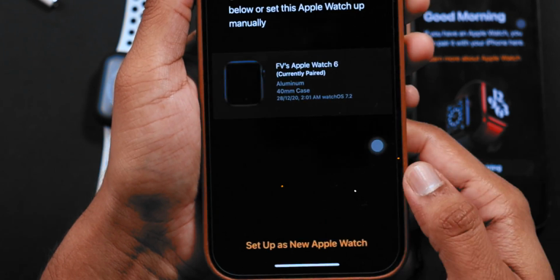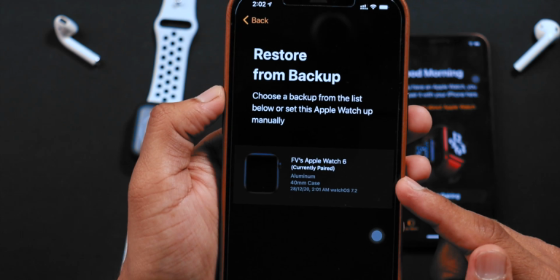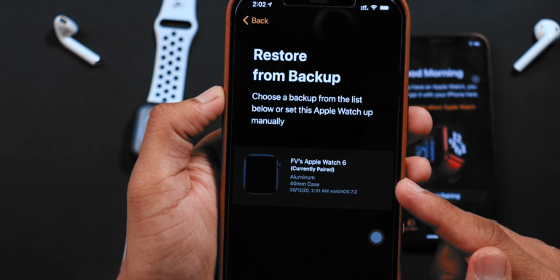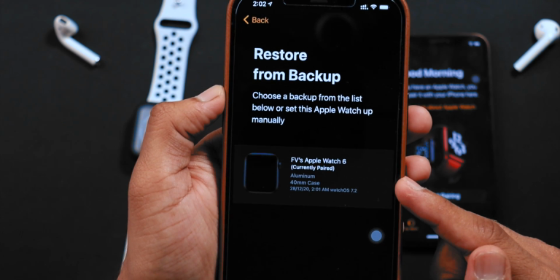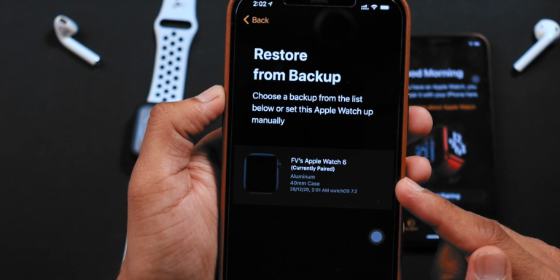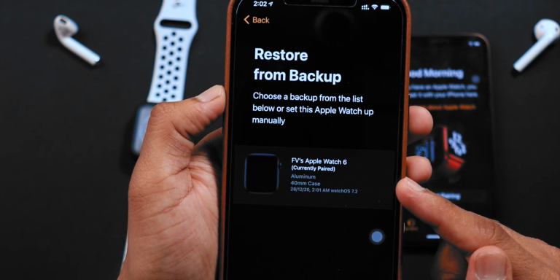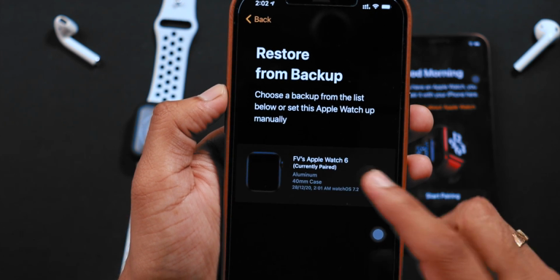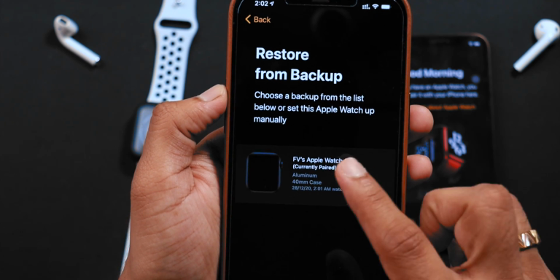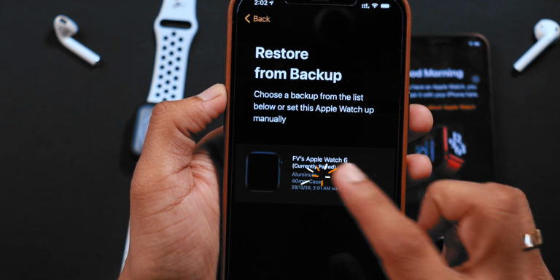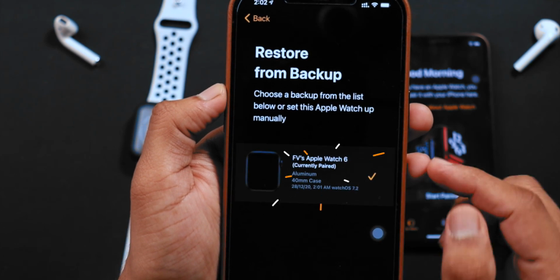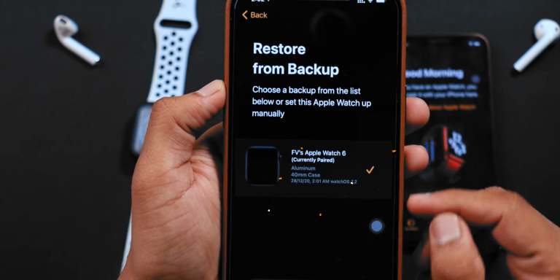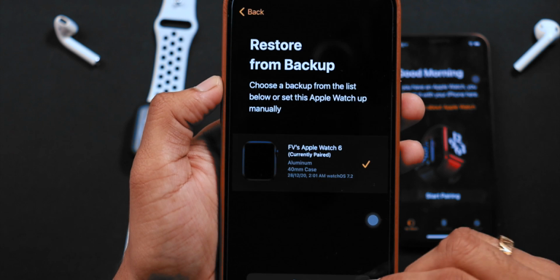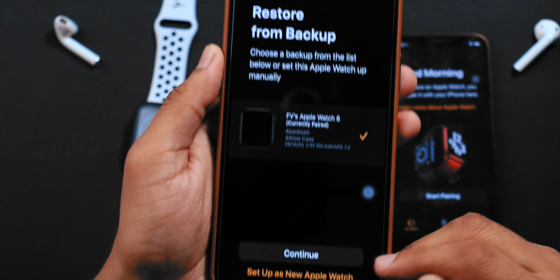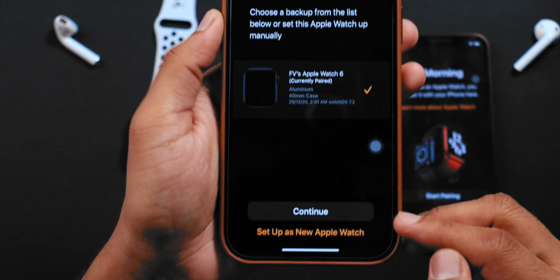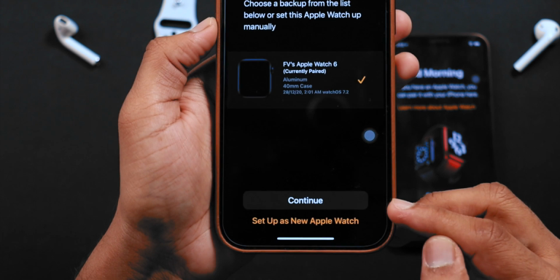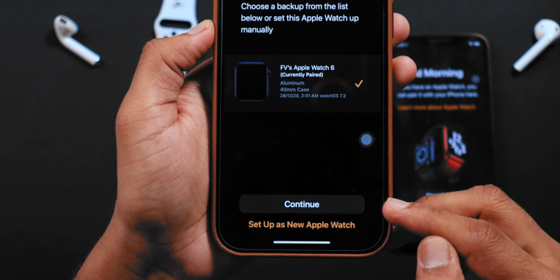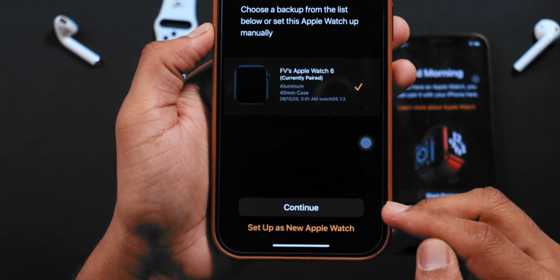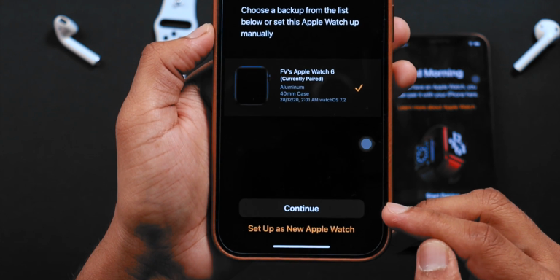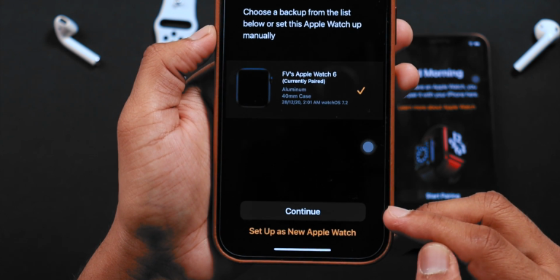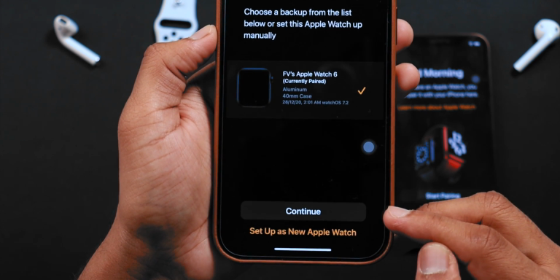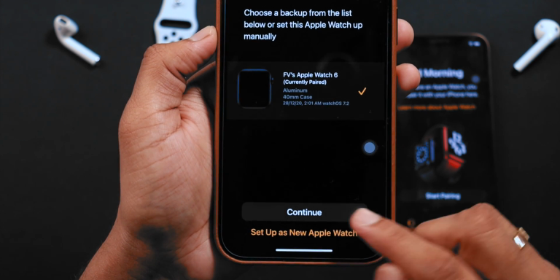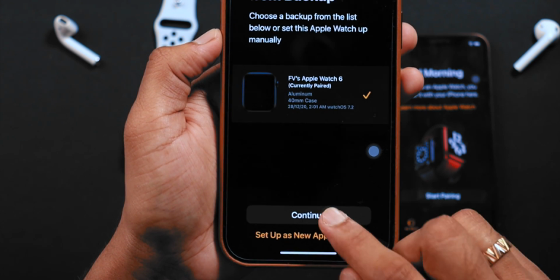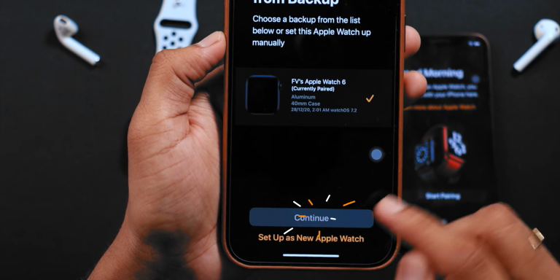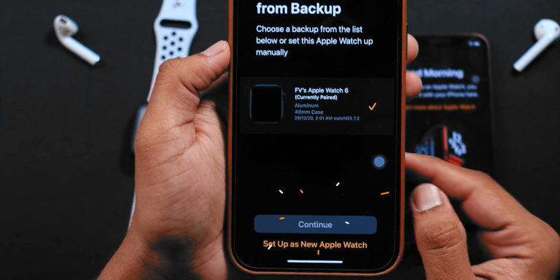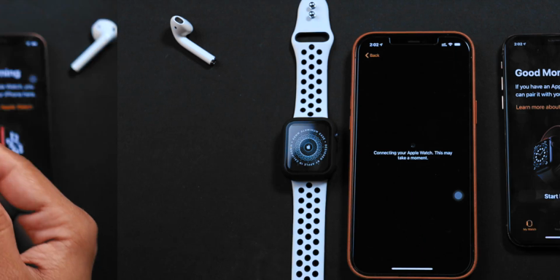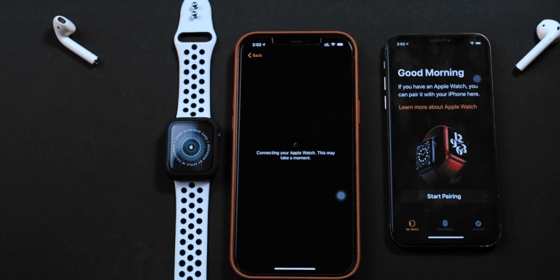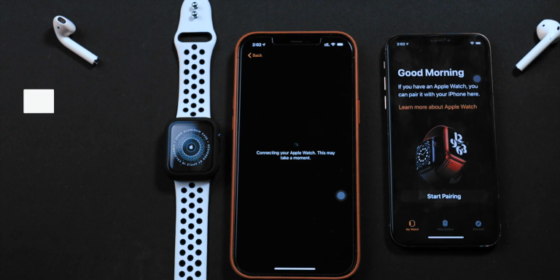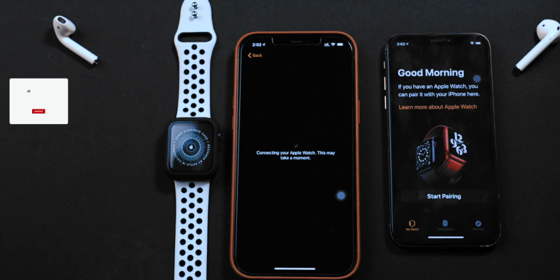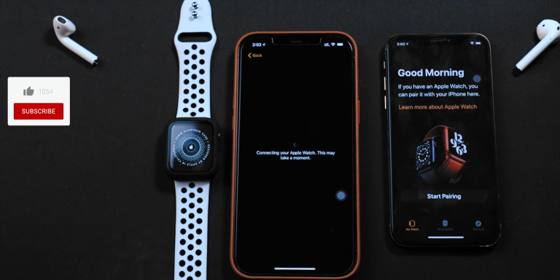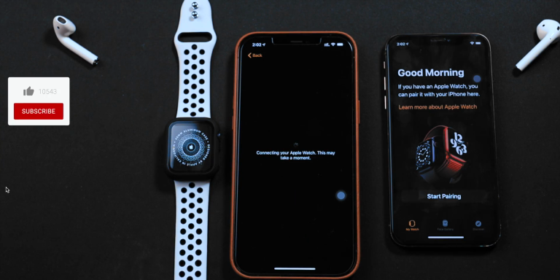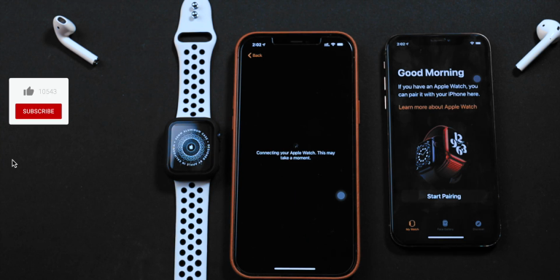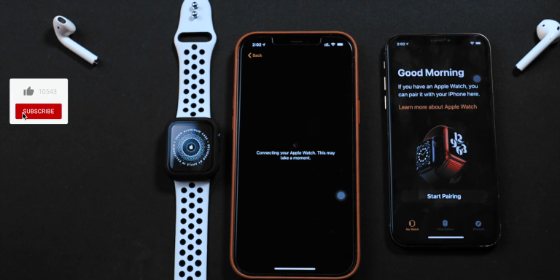I'm gonna select RESTORE FROM BACKUP. Select the latest backup and hit CONTINUE. Now, wait until it restores your data.